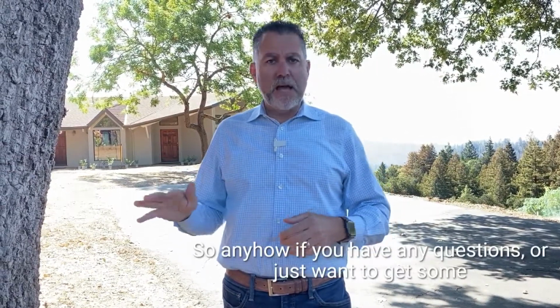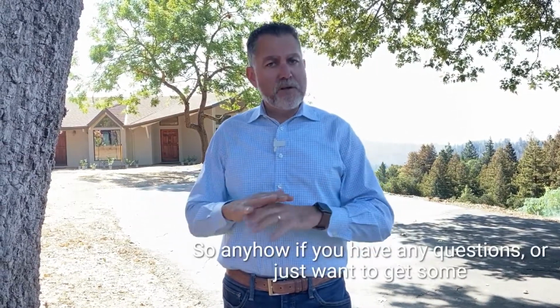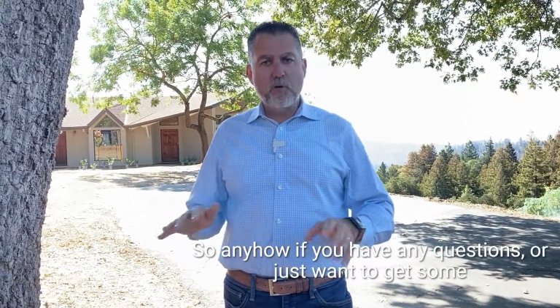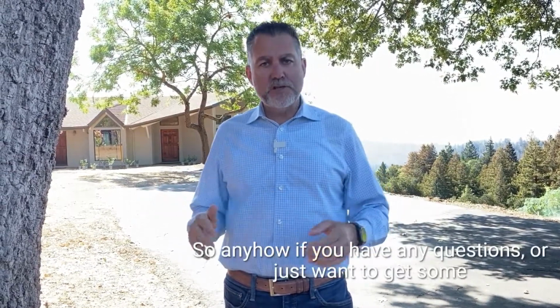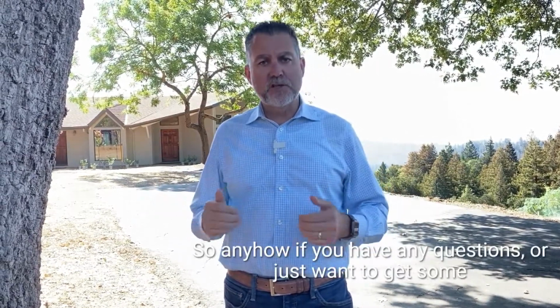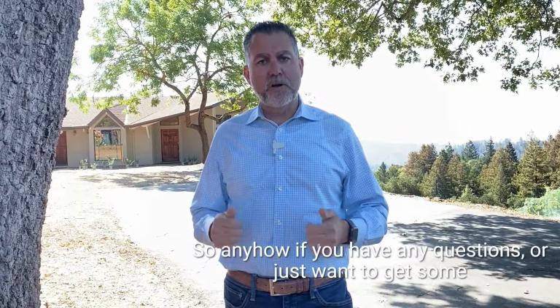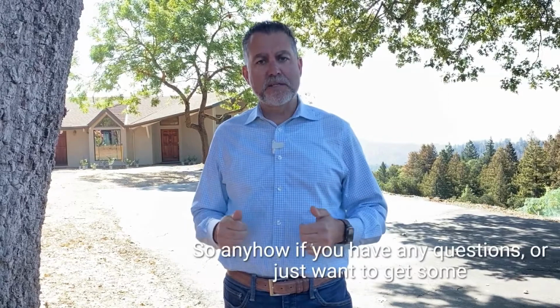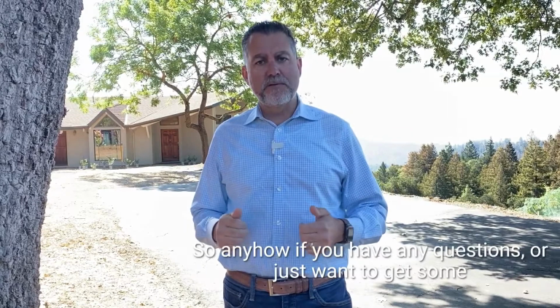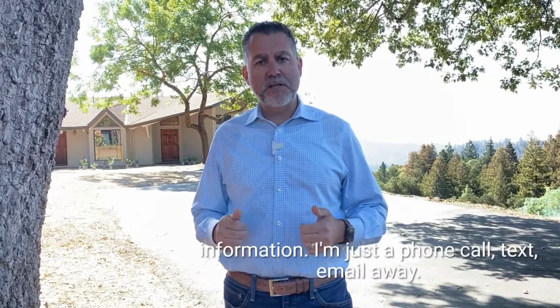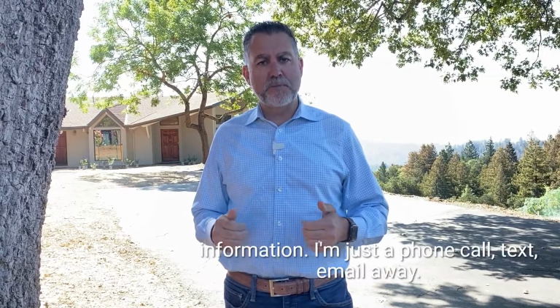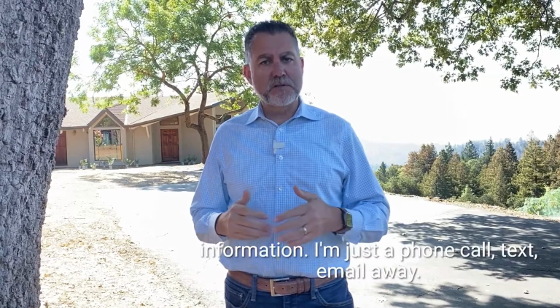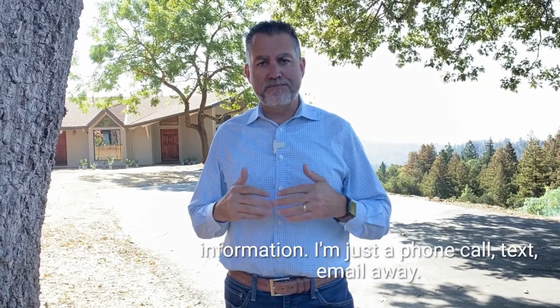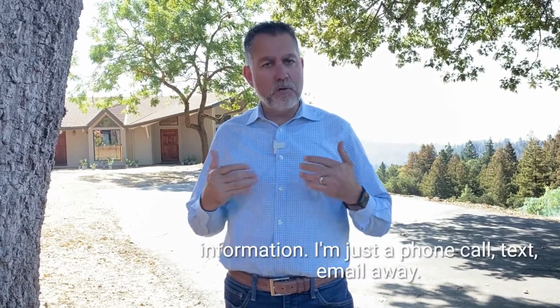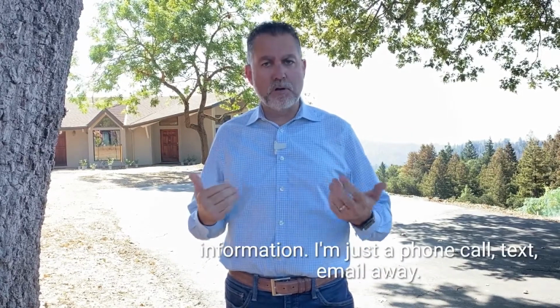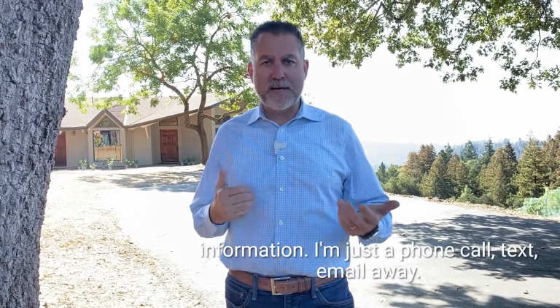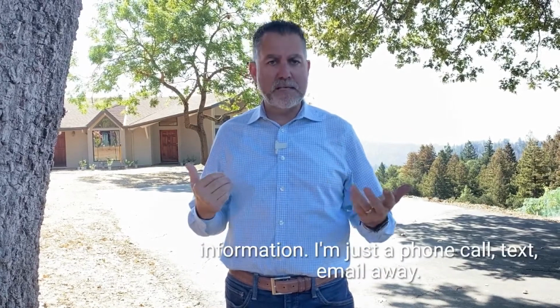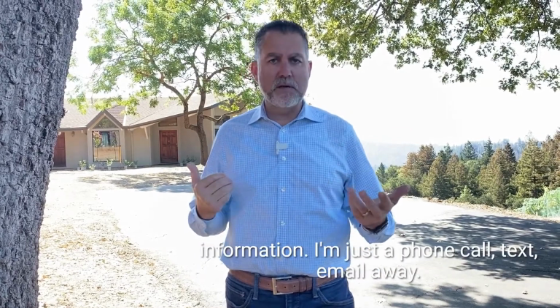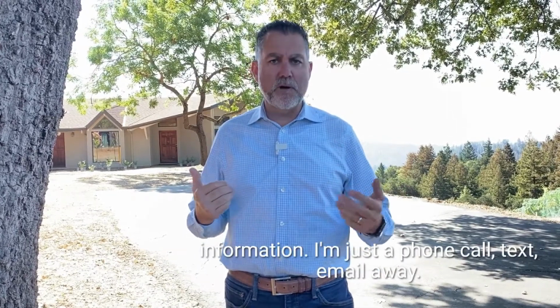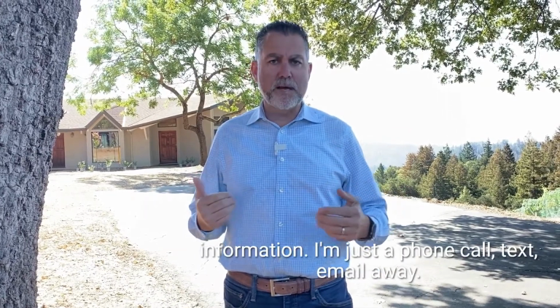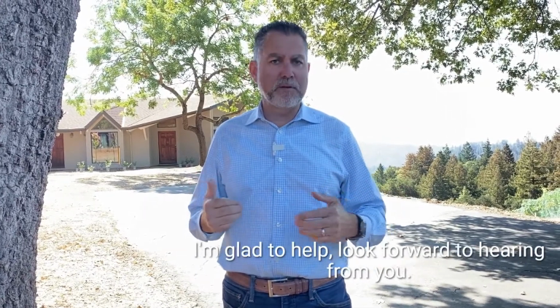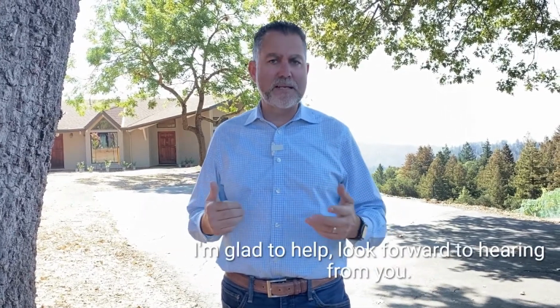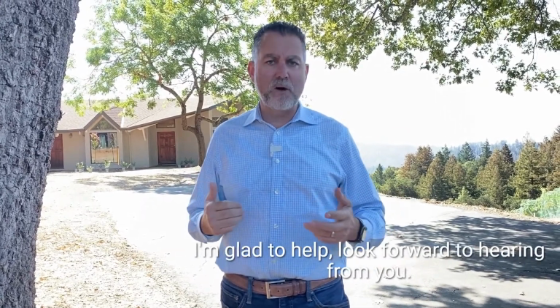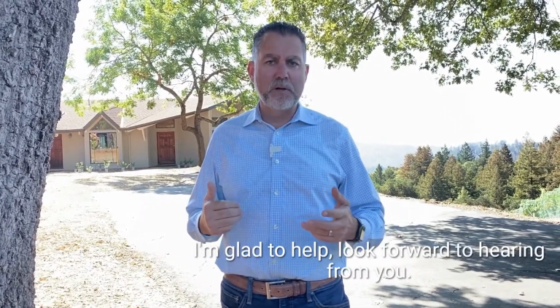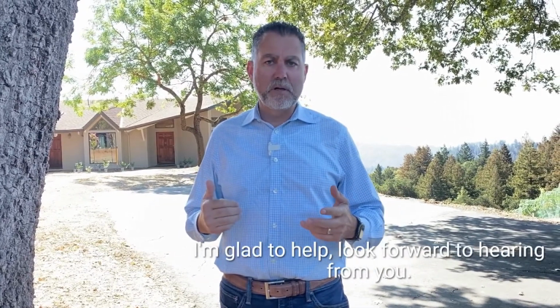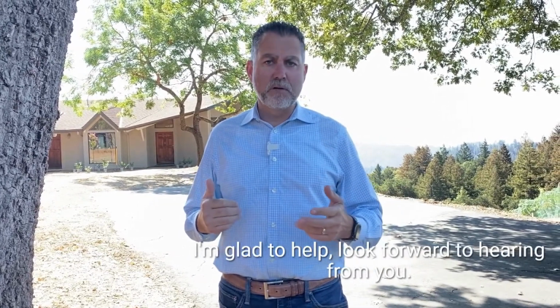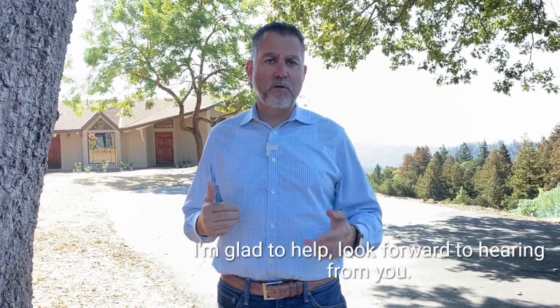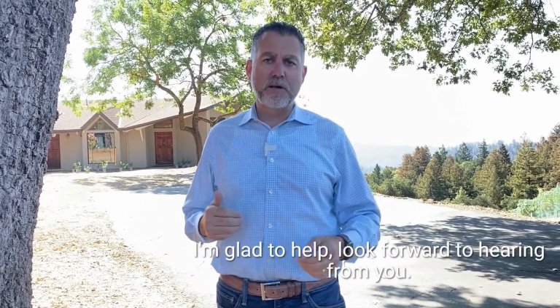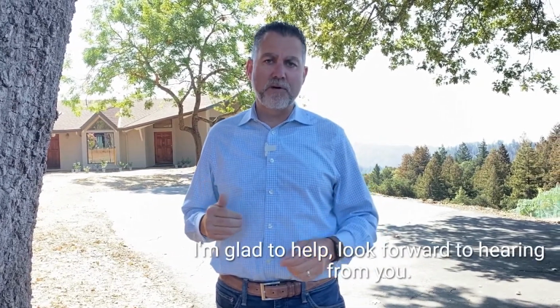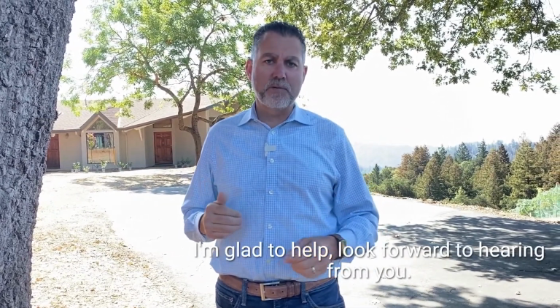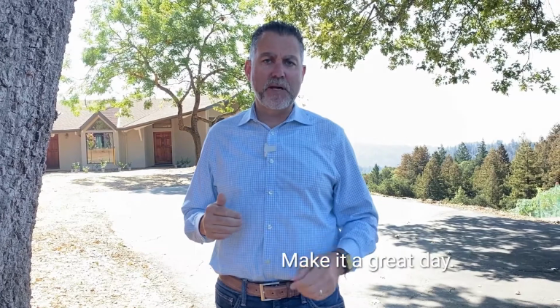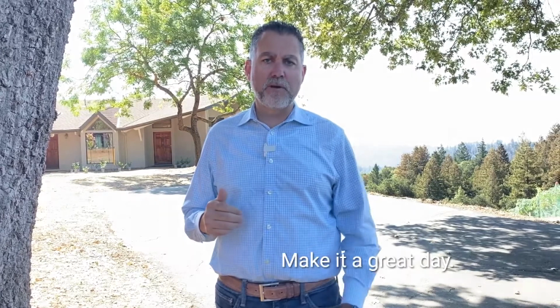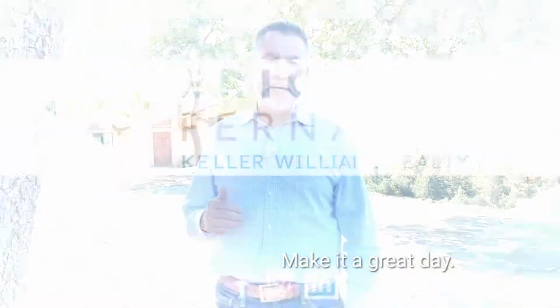If you have any more questions or just want to get some information, I'm just a phone call, text, or email away. I'm glad to help. Look forward to hearing from you. Make it a great day.